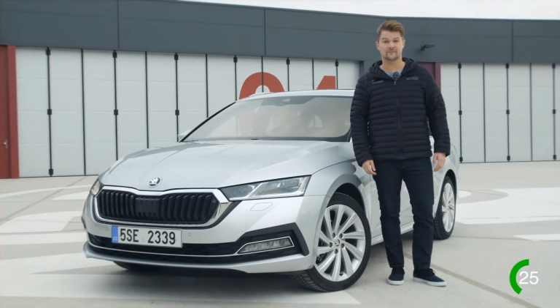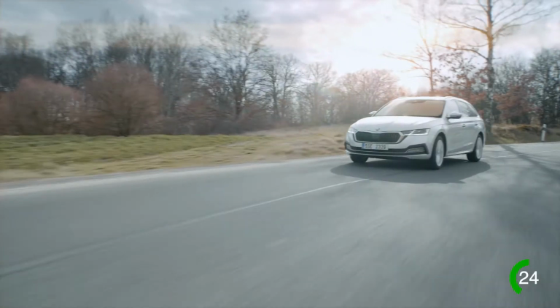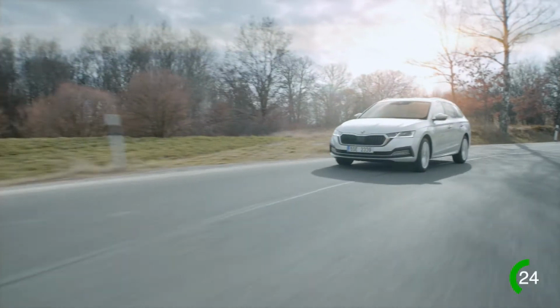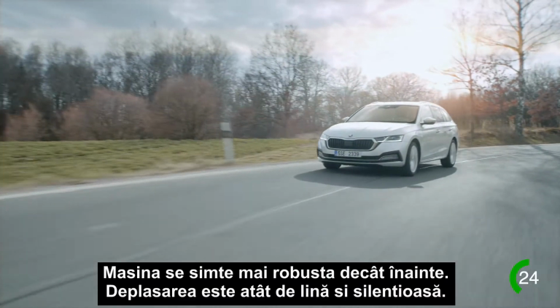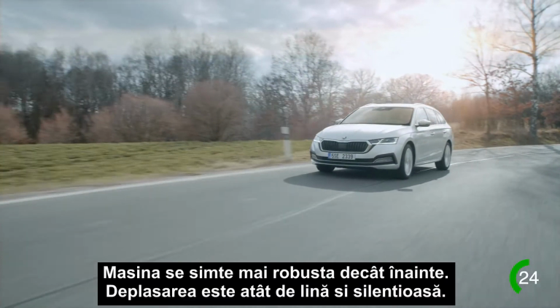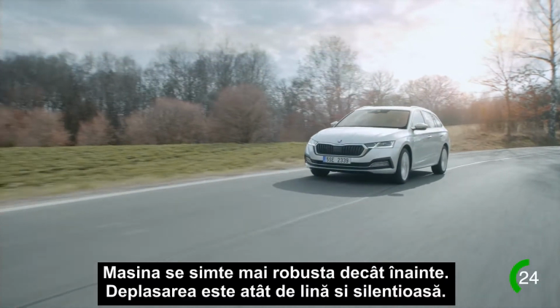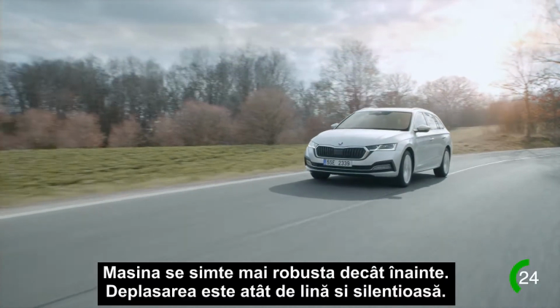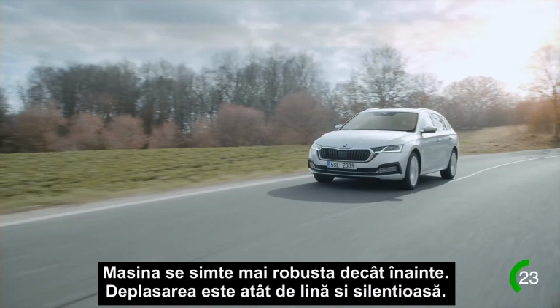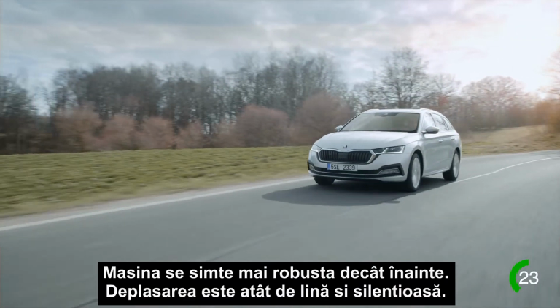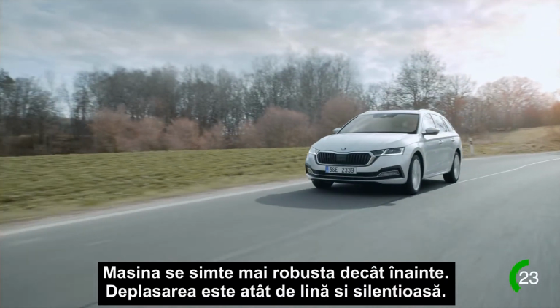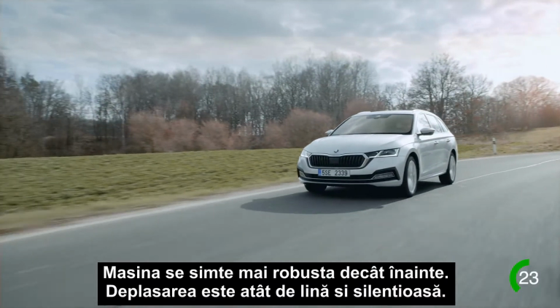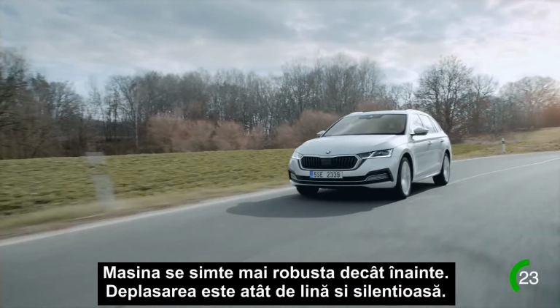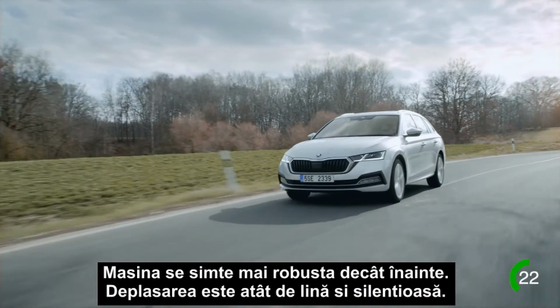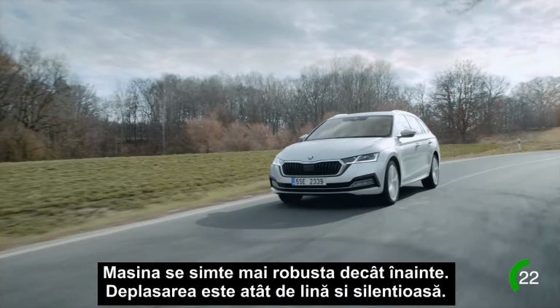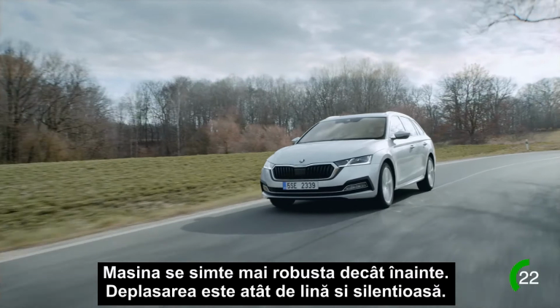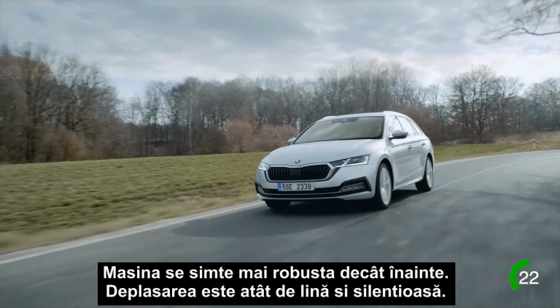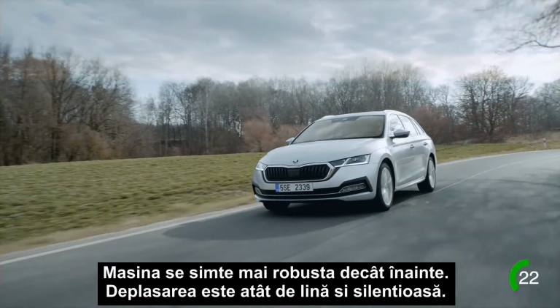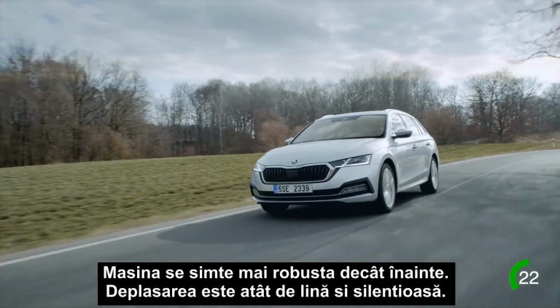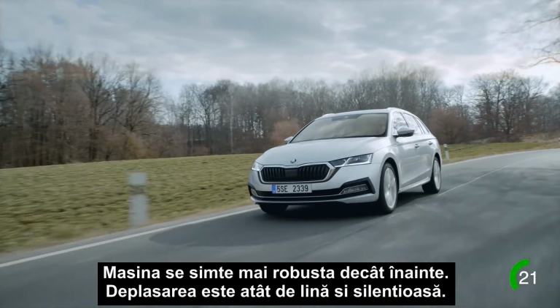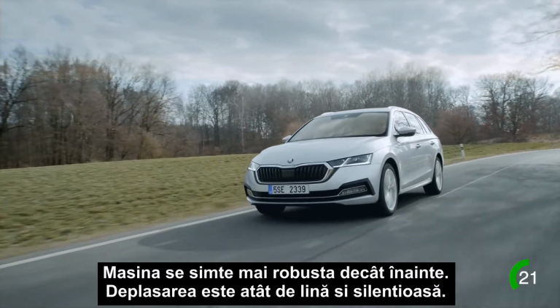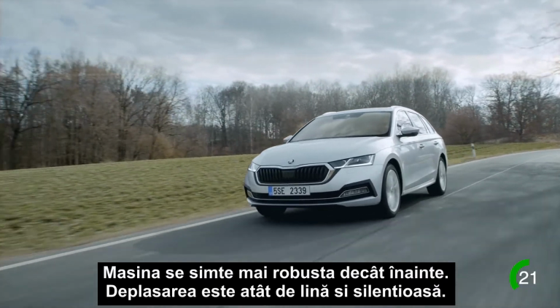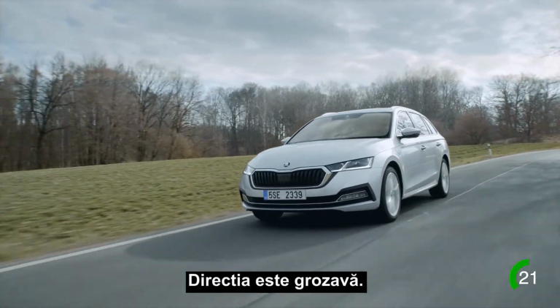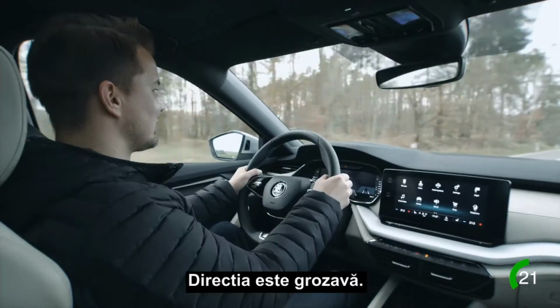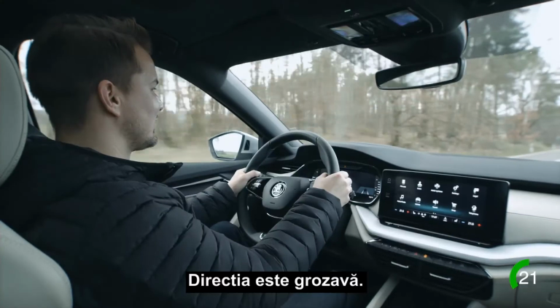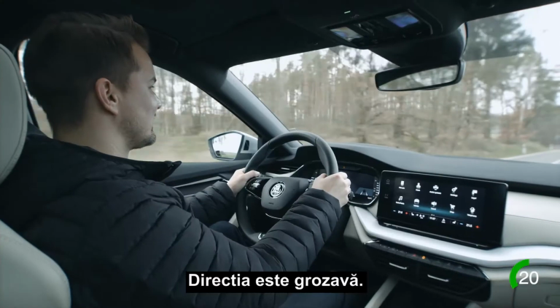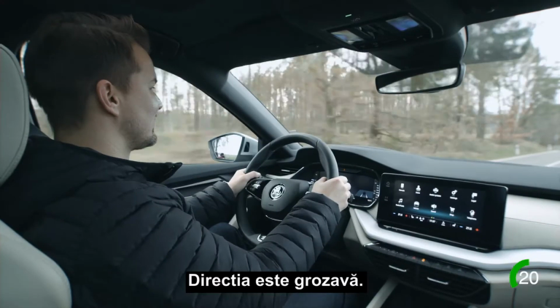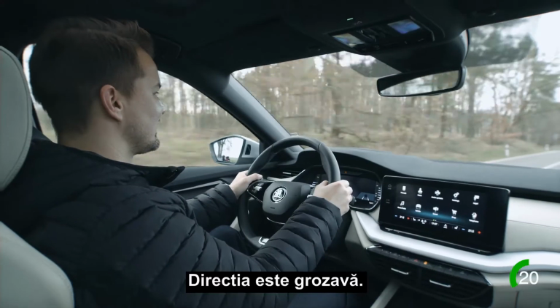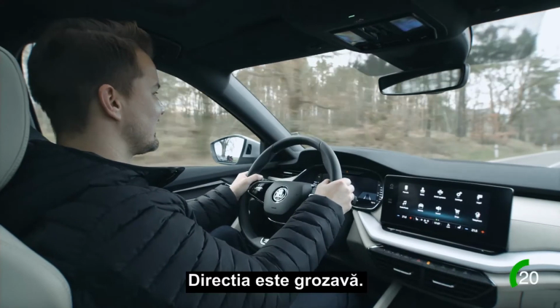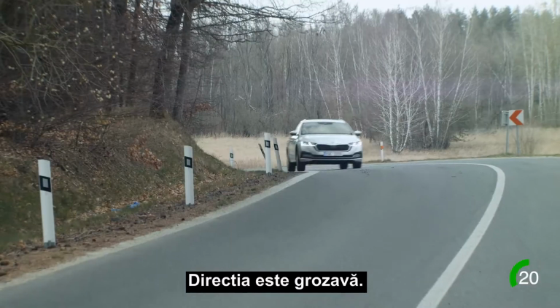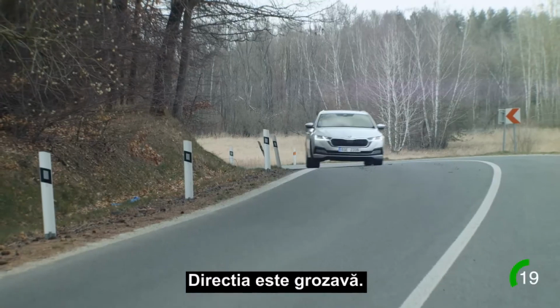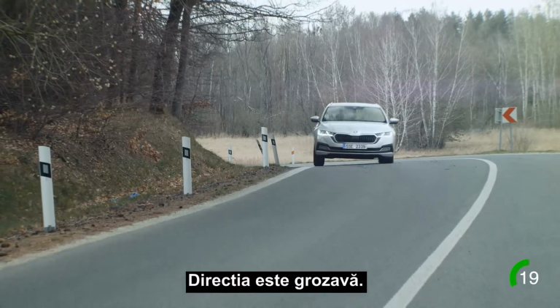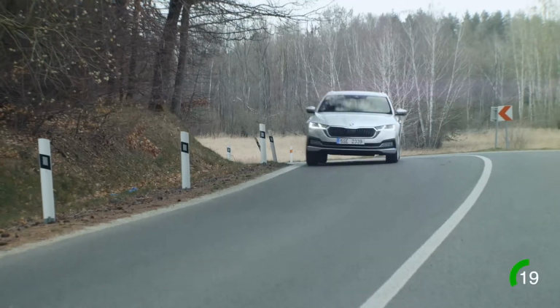But it looks sportier at the same time. The car feels sturdier than before, the ride is so smooth and silent, and the steering is just great.